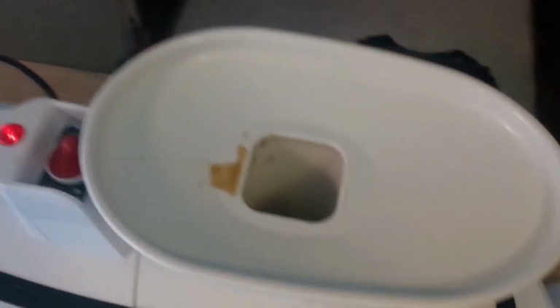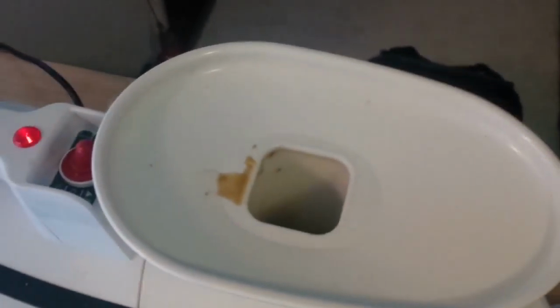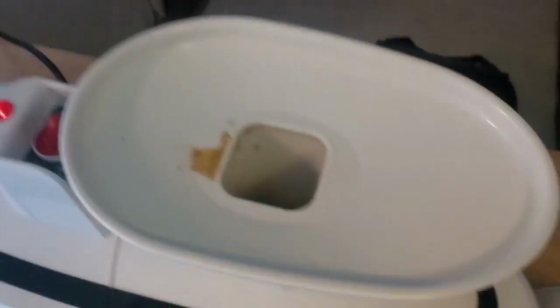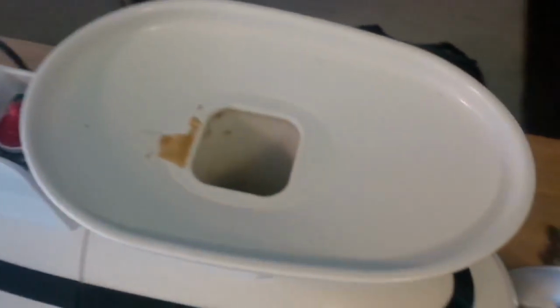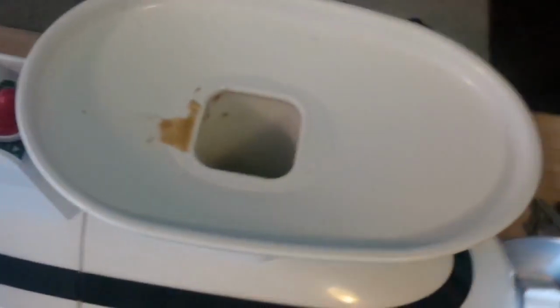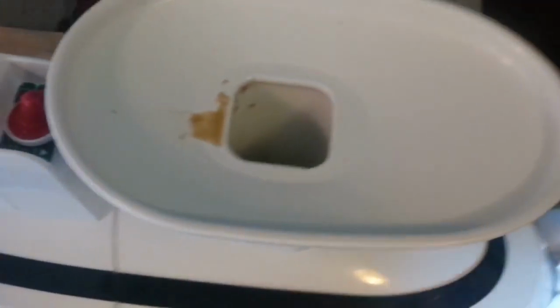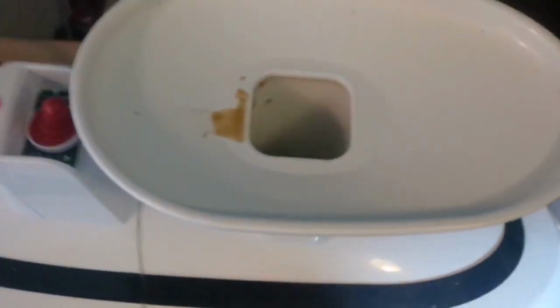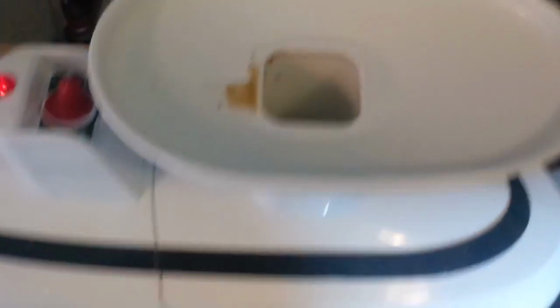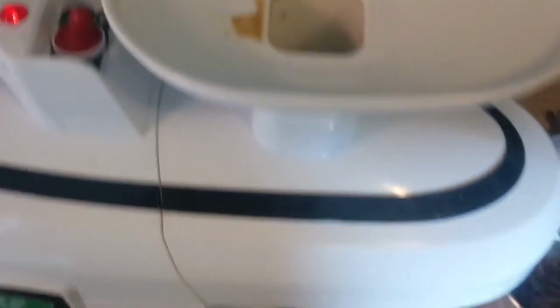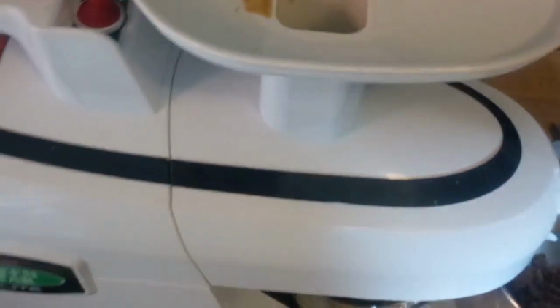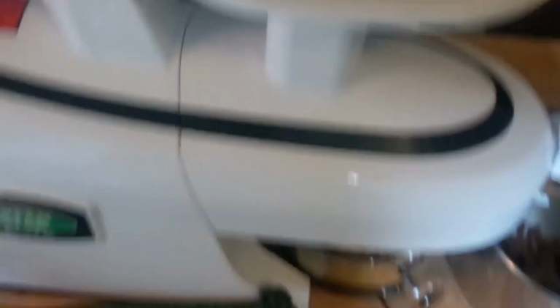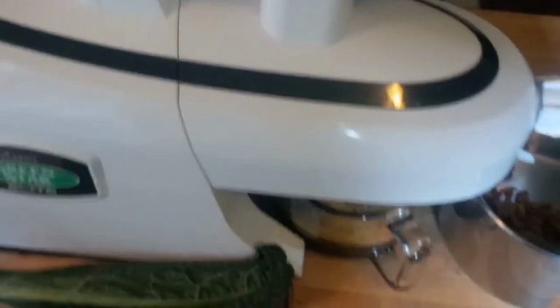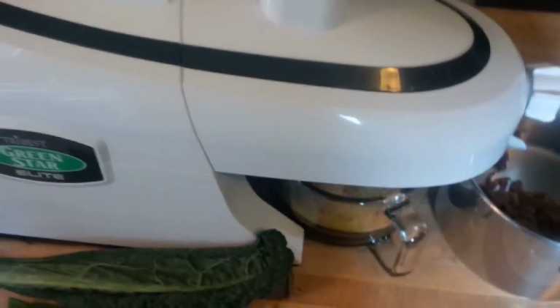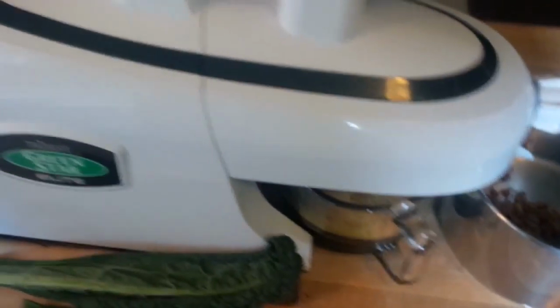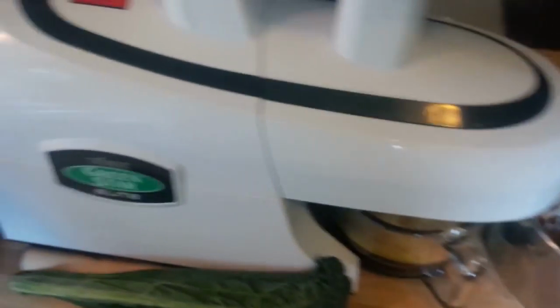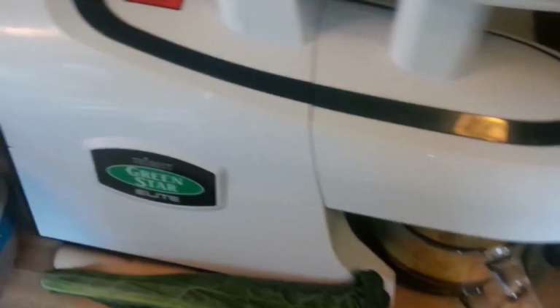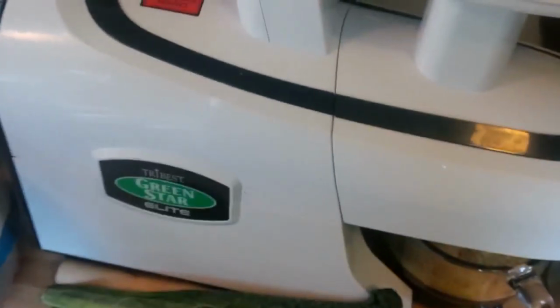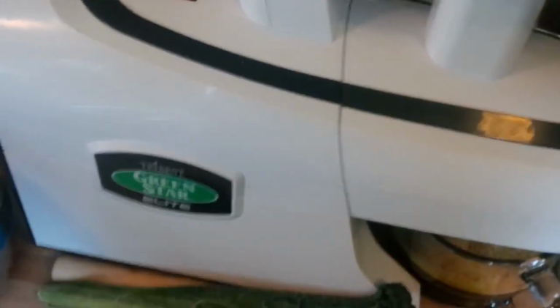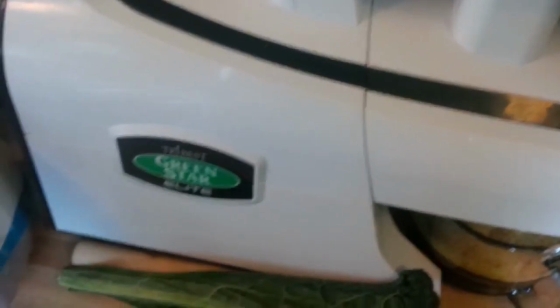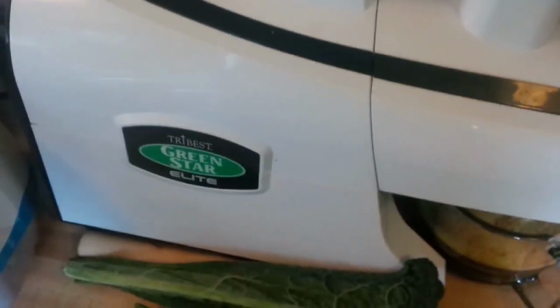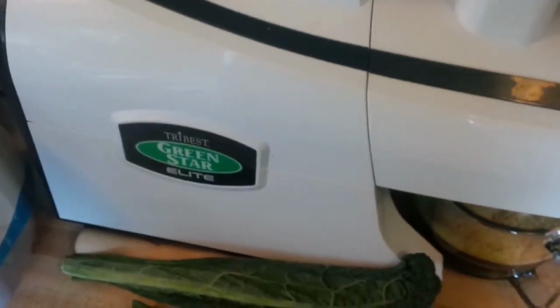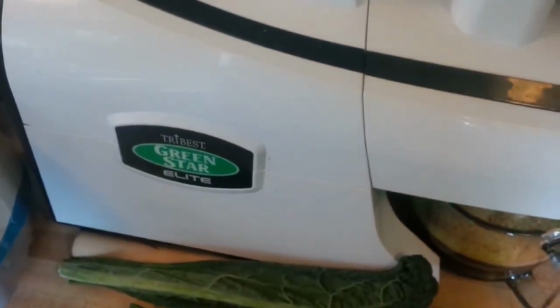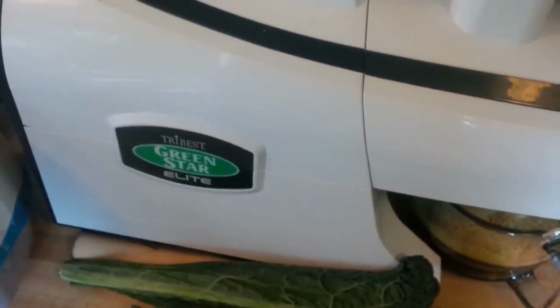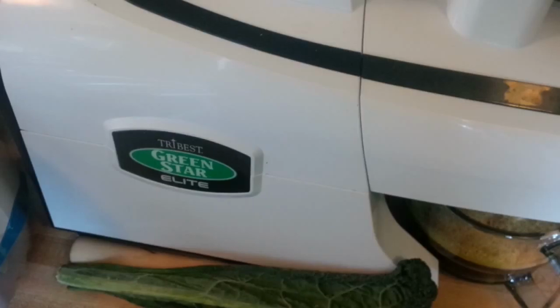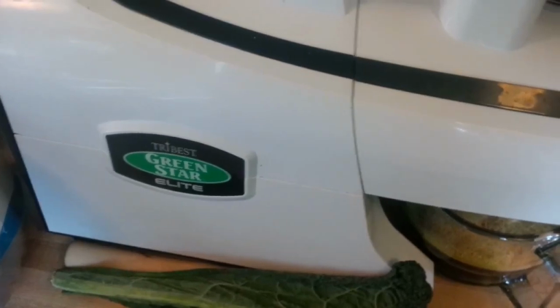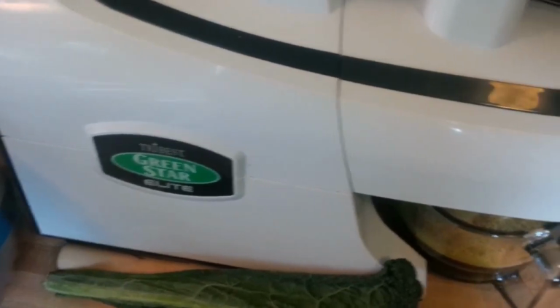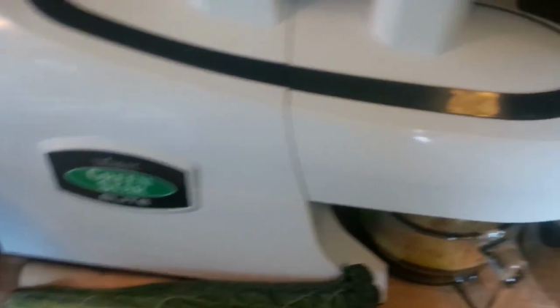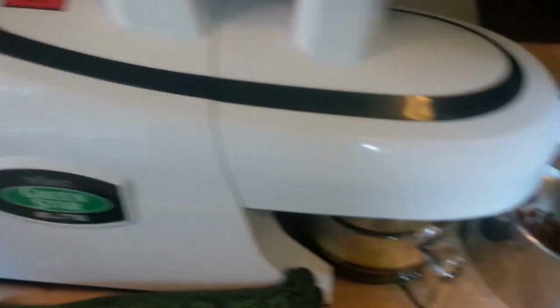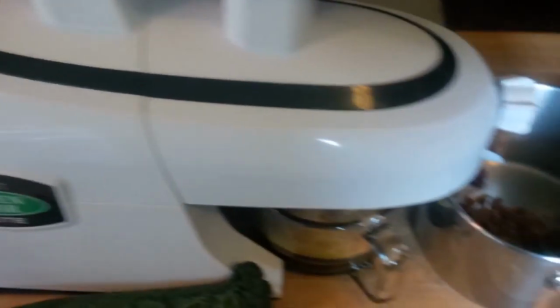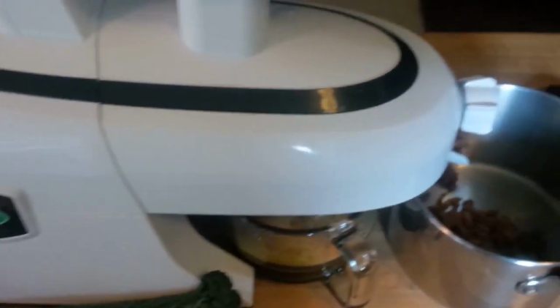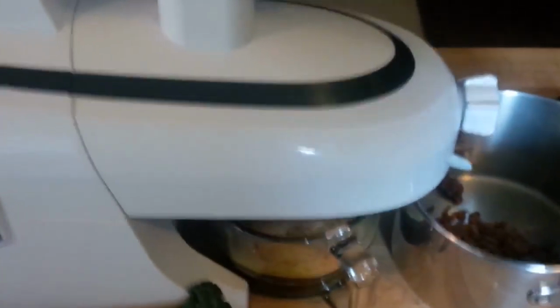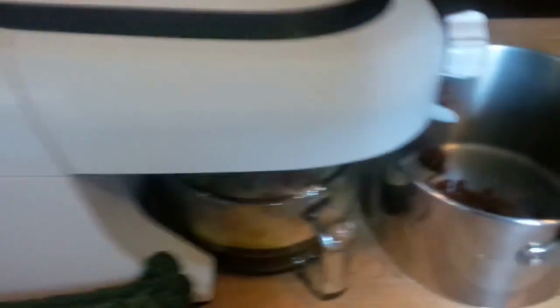This is so cool. This is my new juicer, by the way. Green Star 5000 Deluxe.